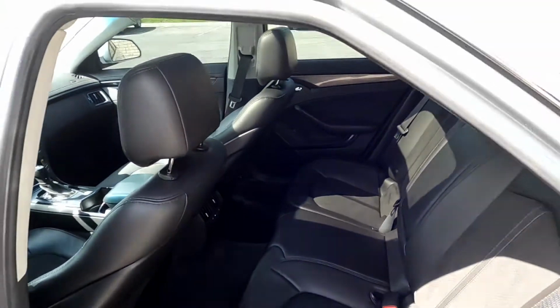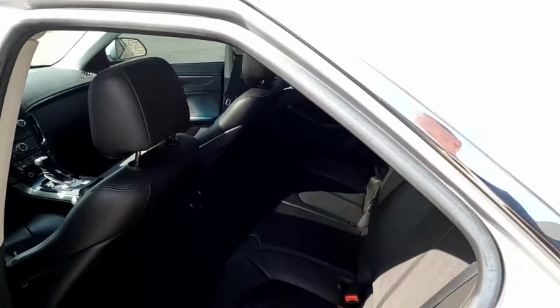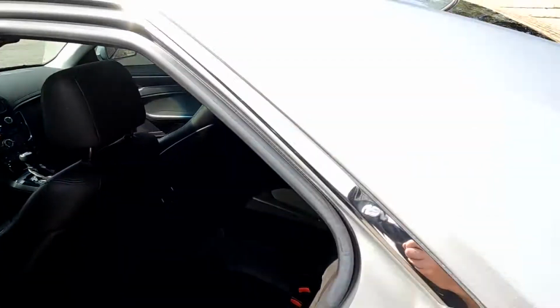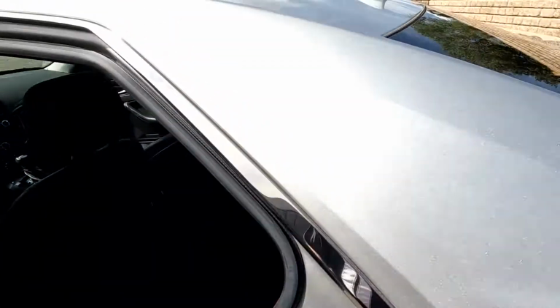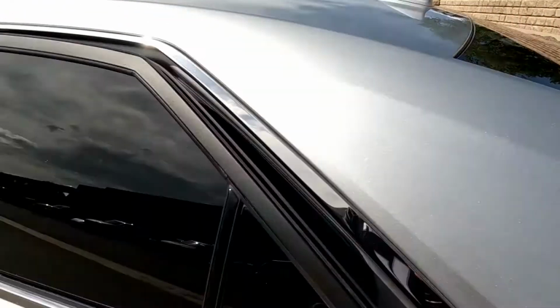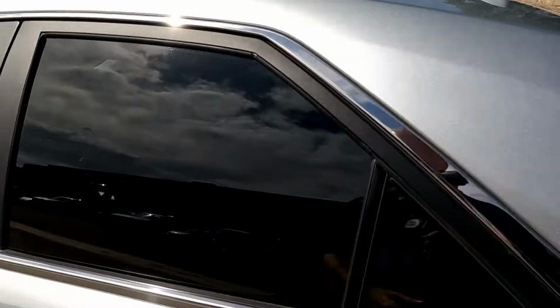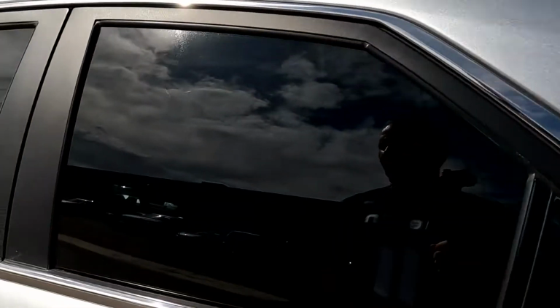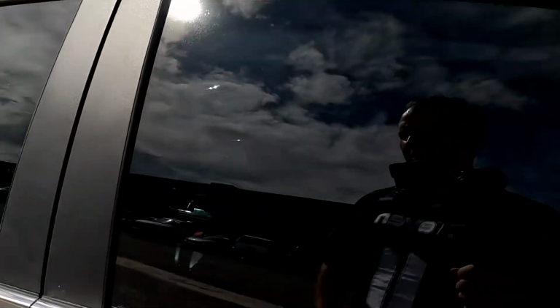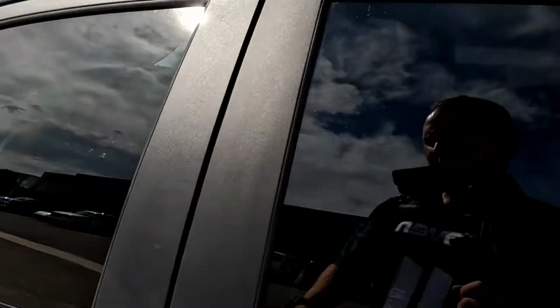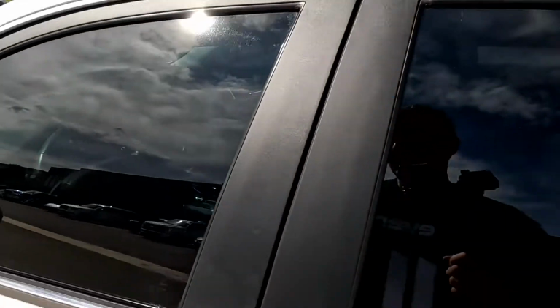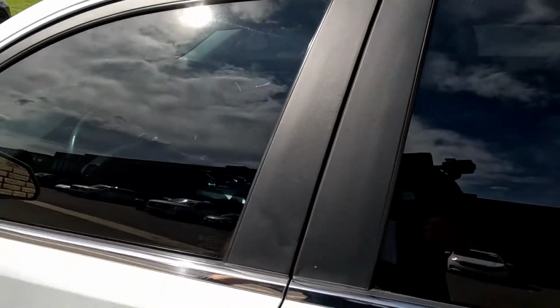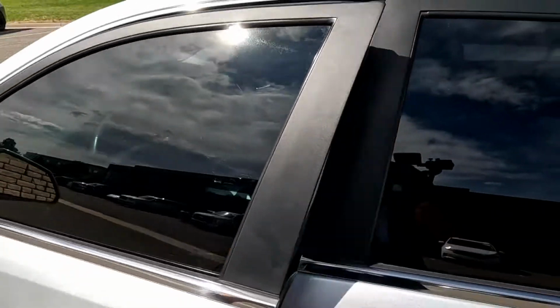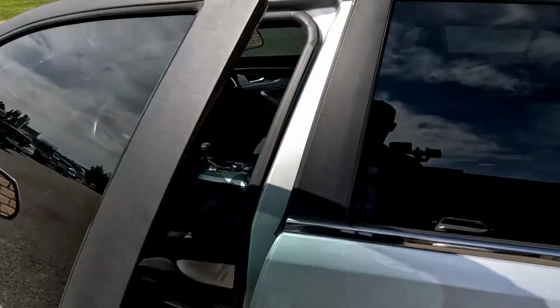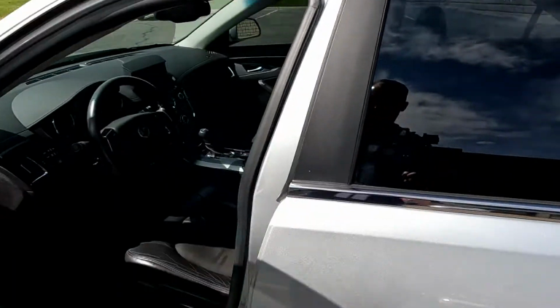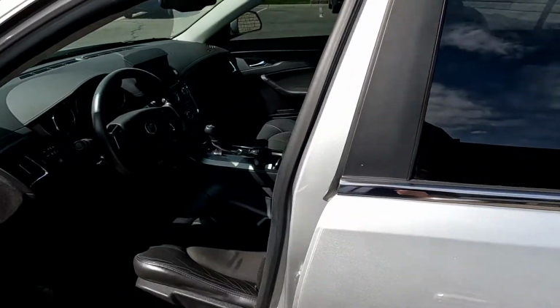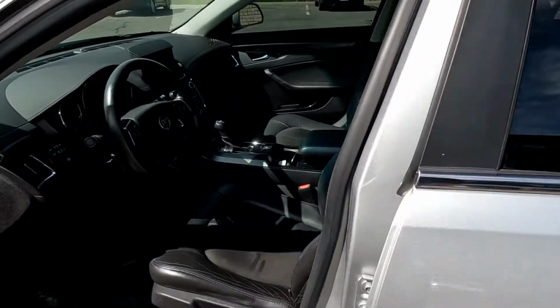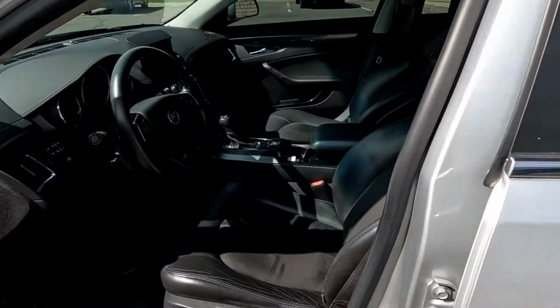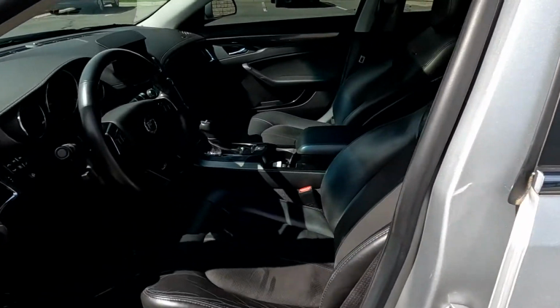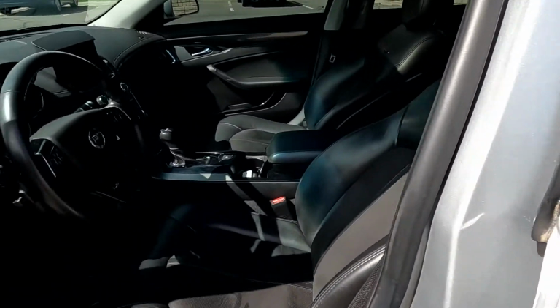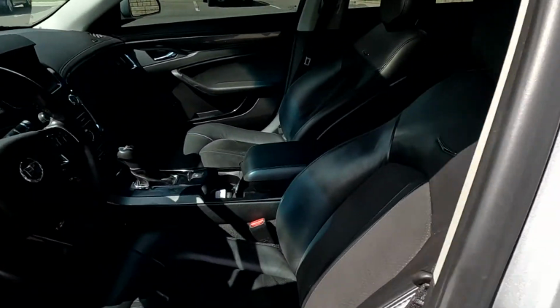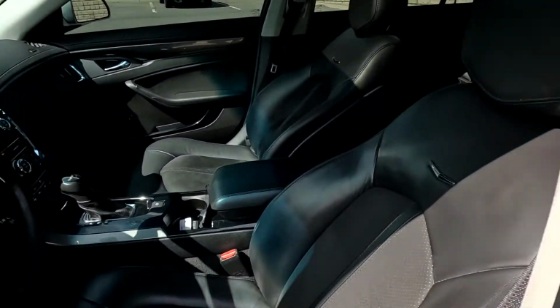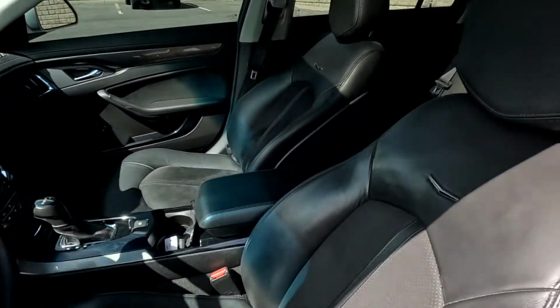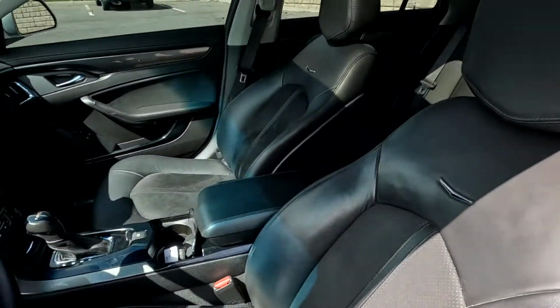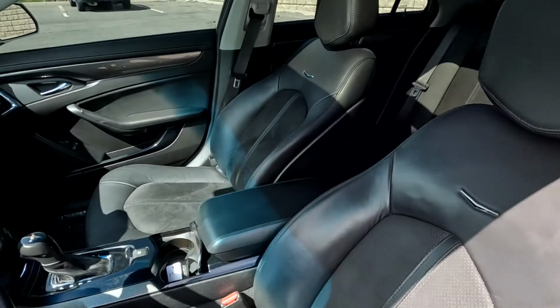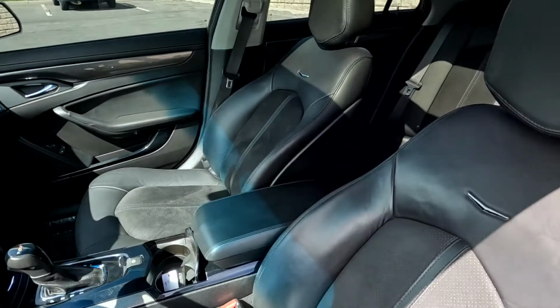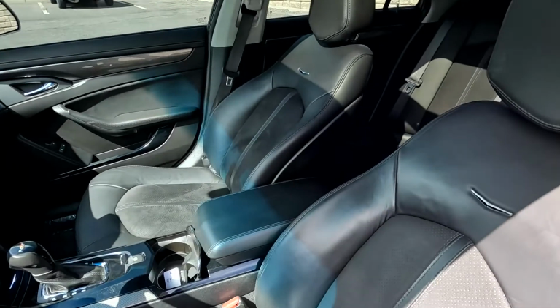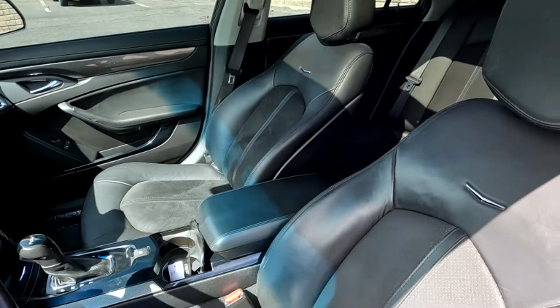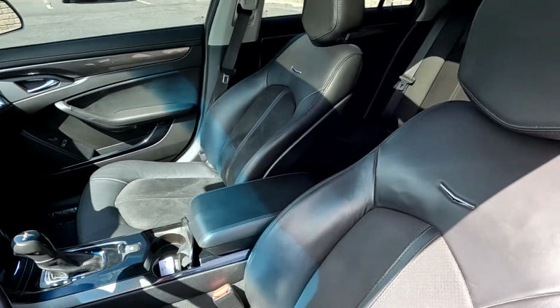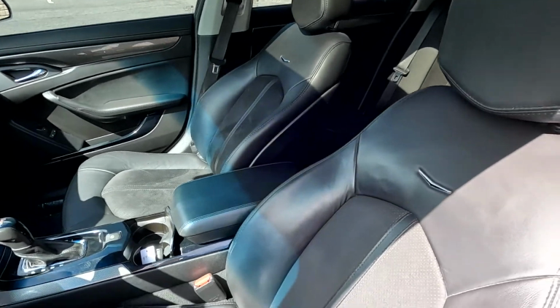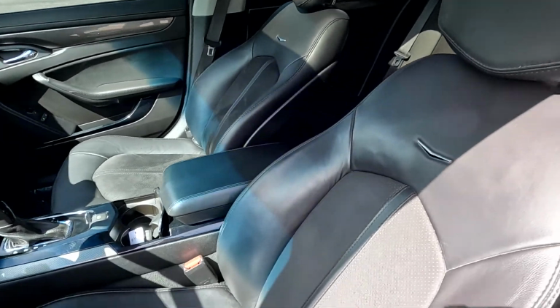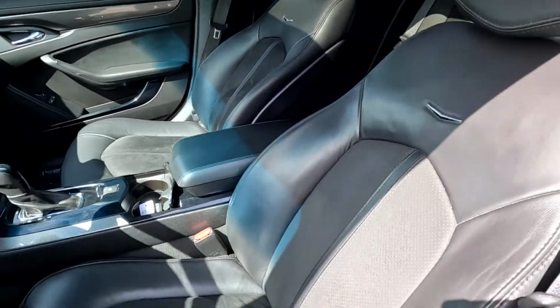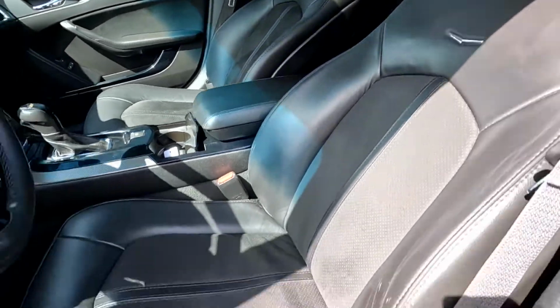It does have black leather seats — super comfortable.